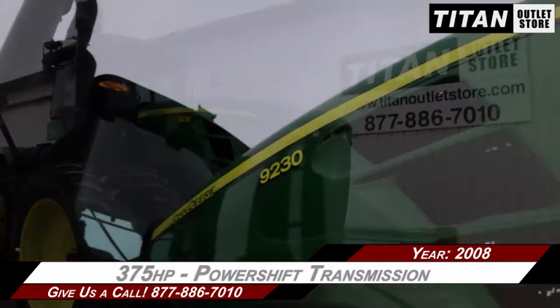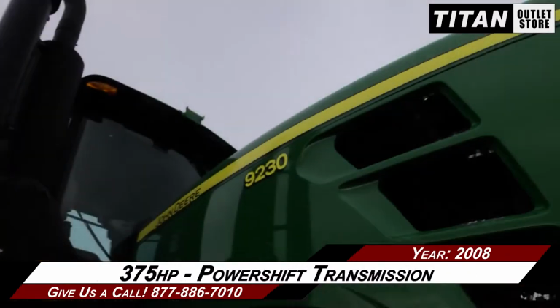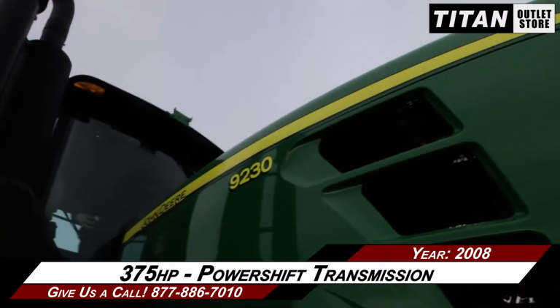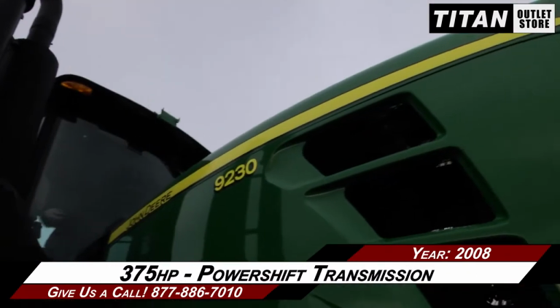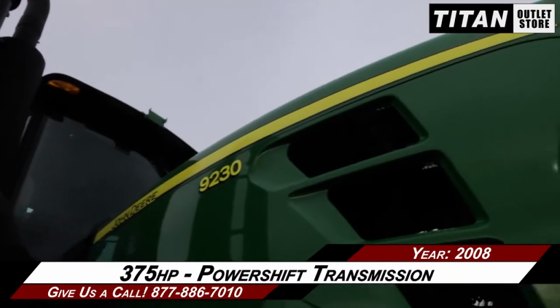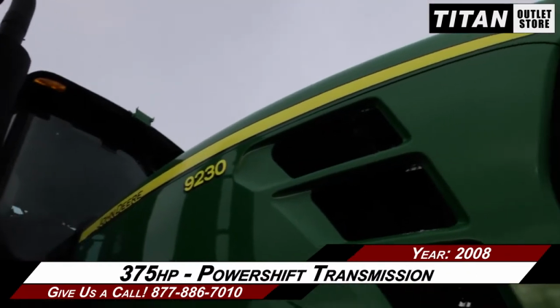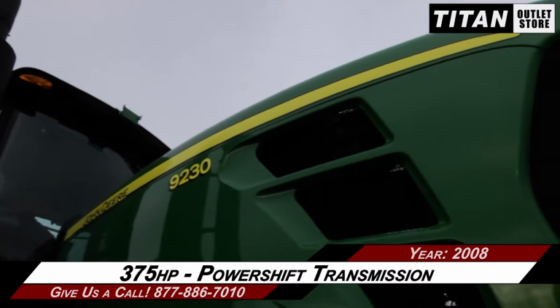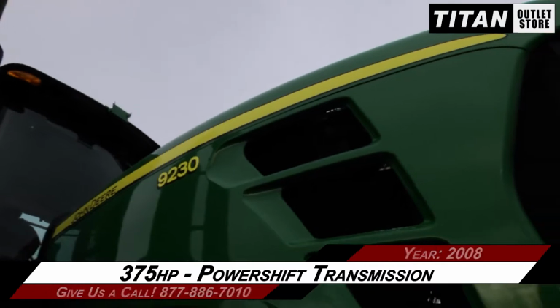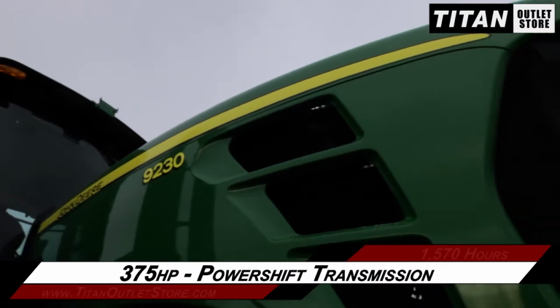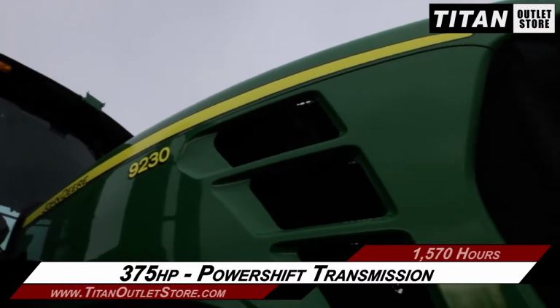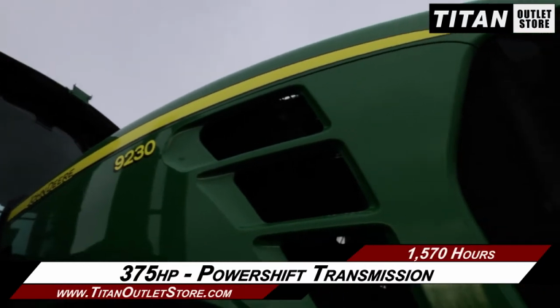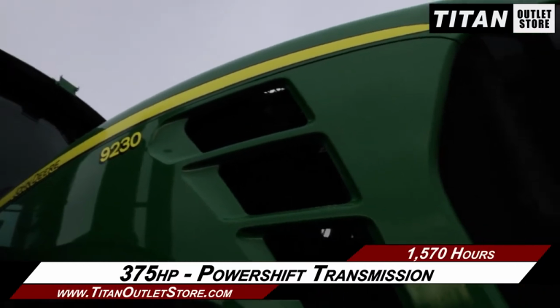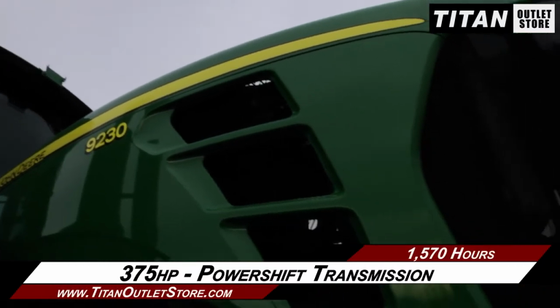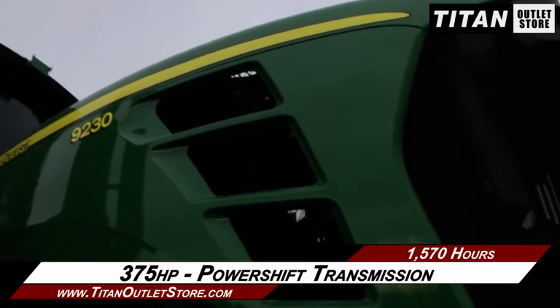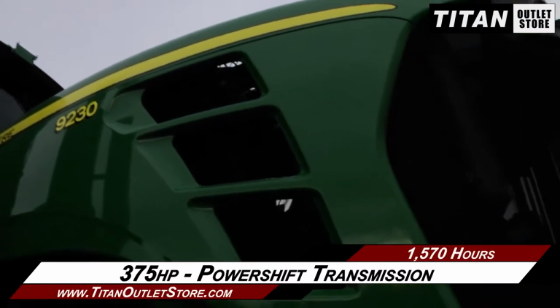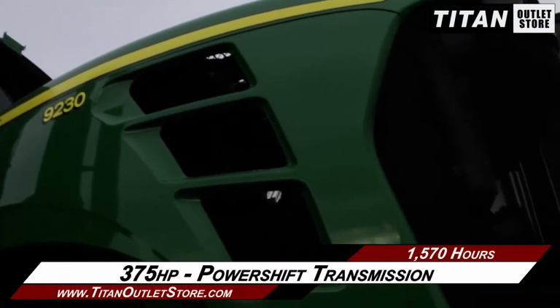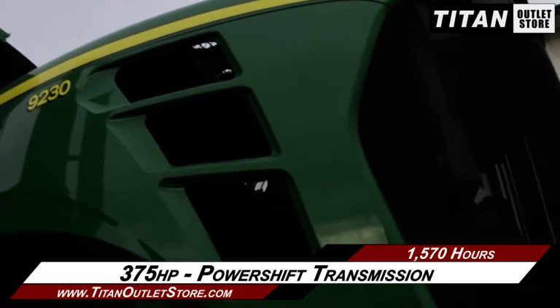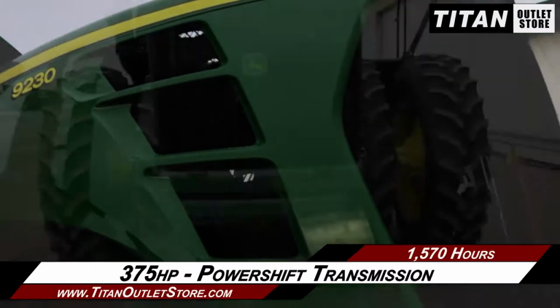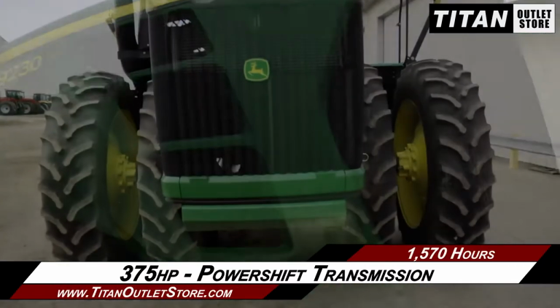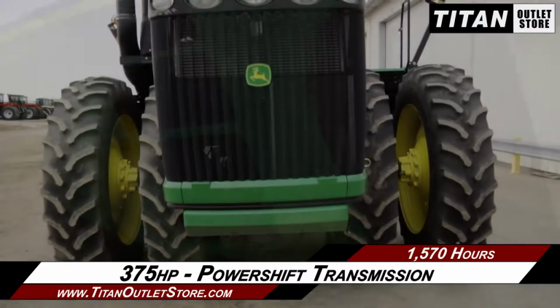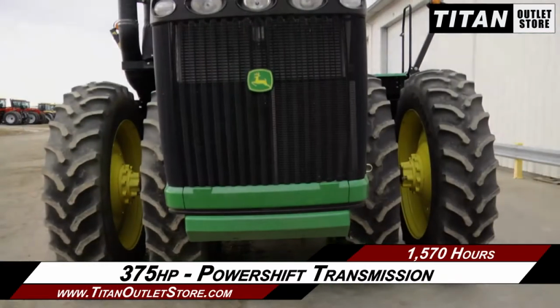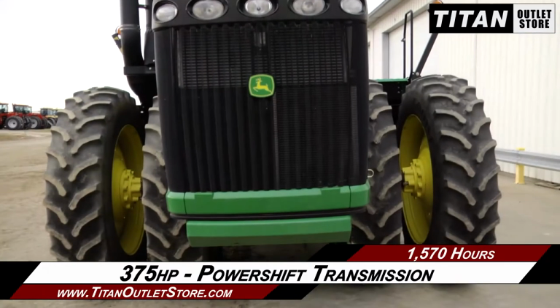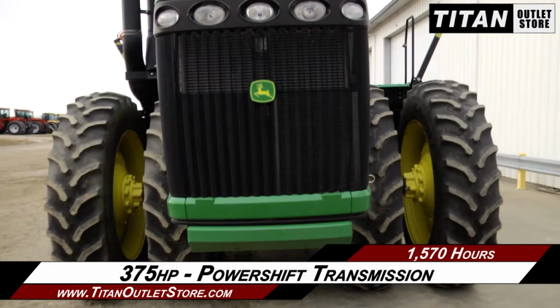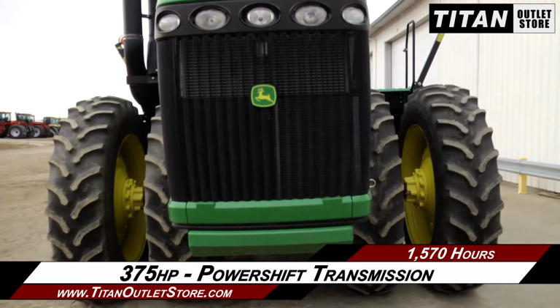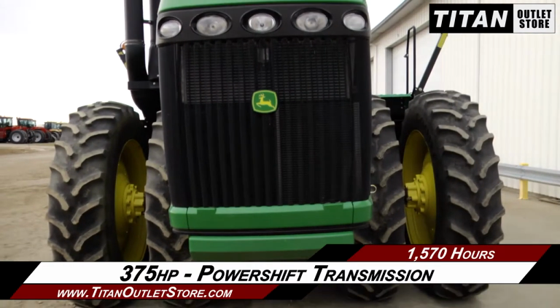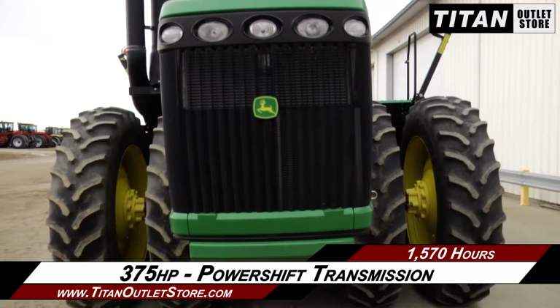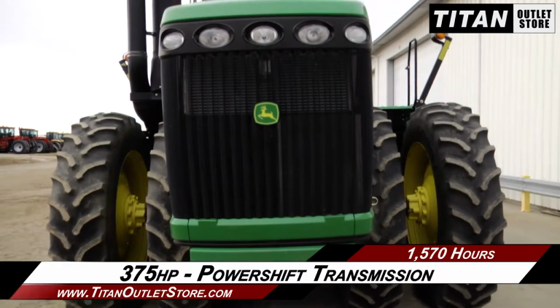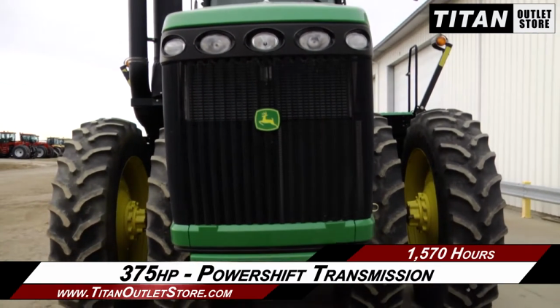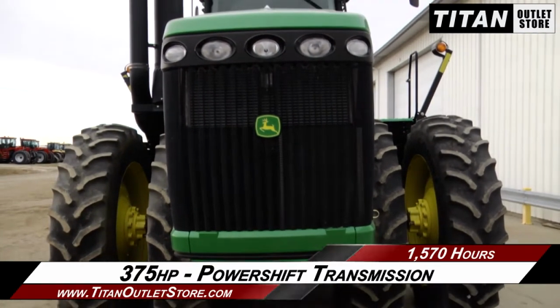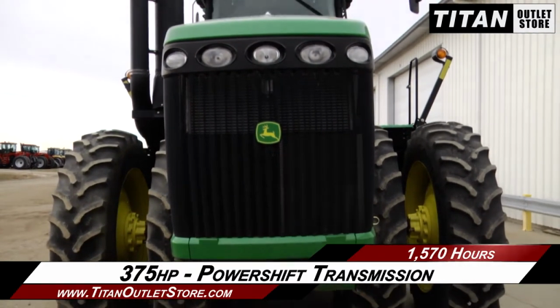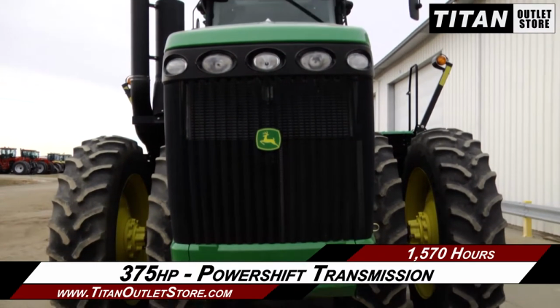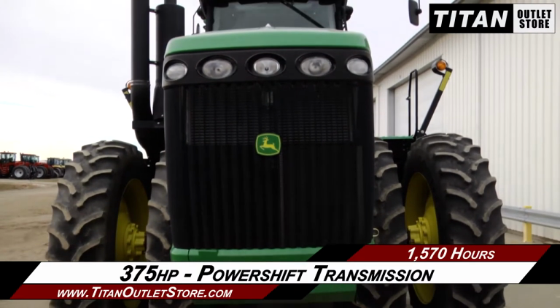Starting up front, this 9230 has 375 horsepower and a power shift transmission.